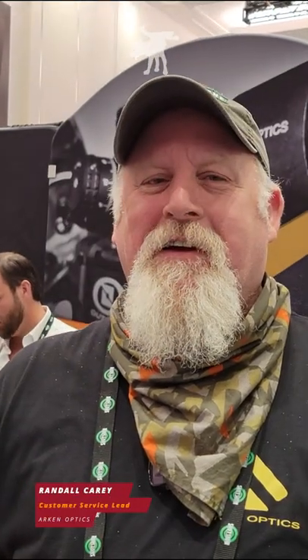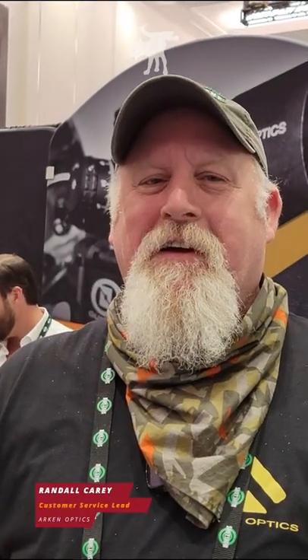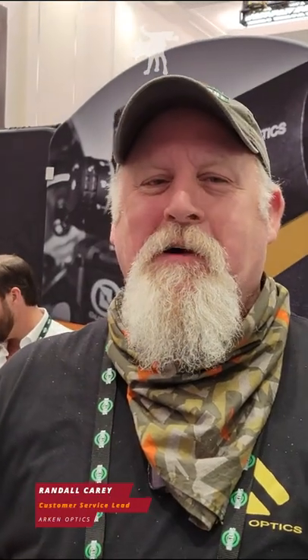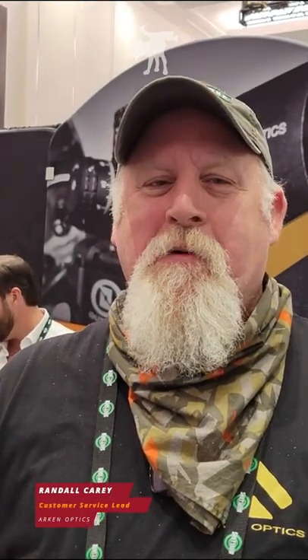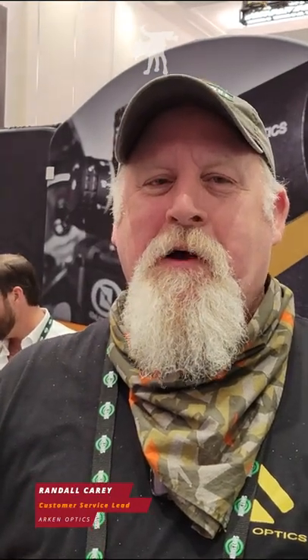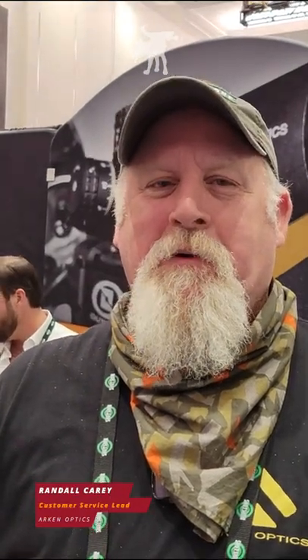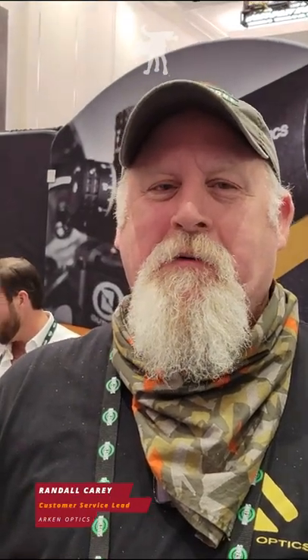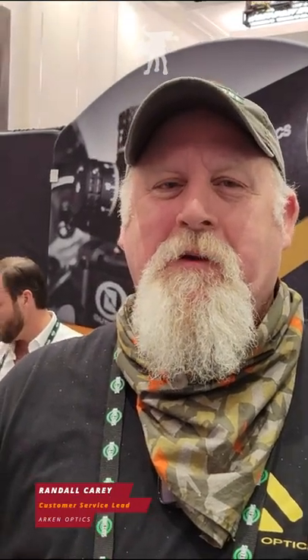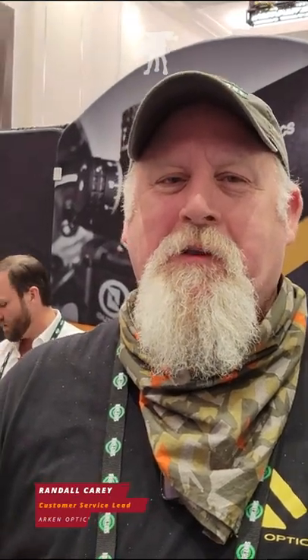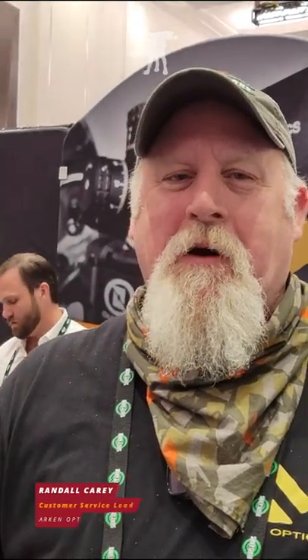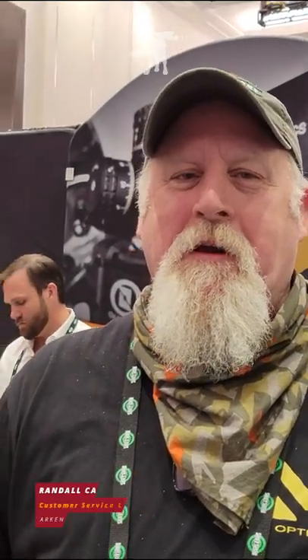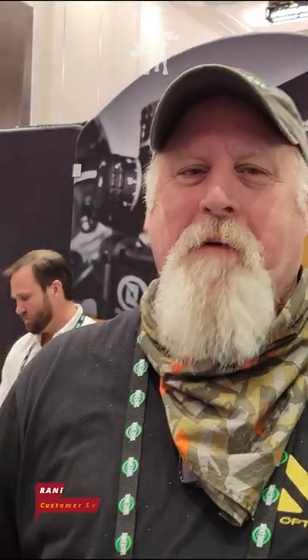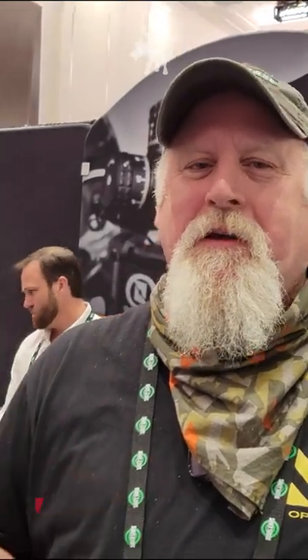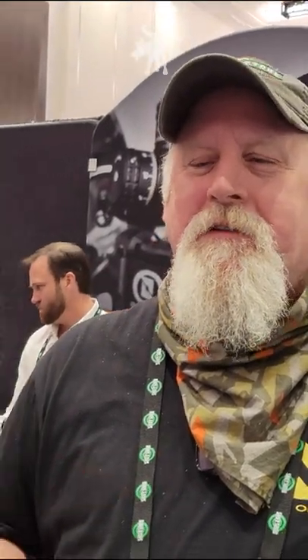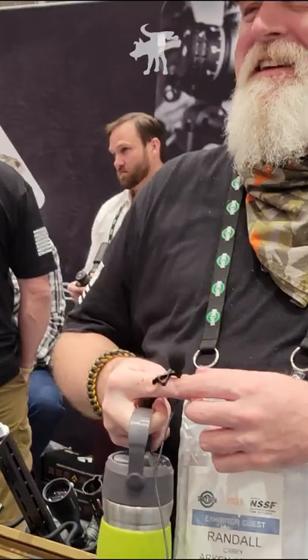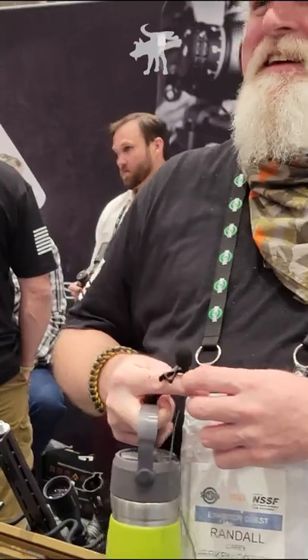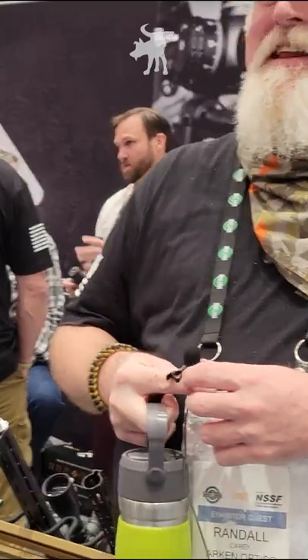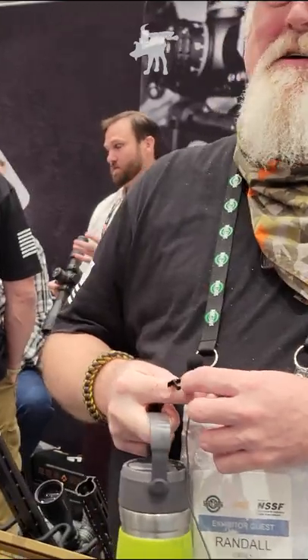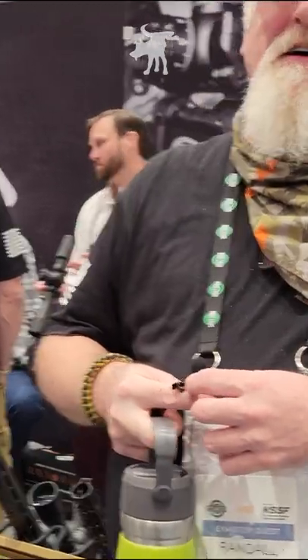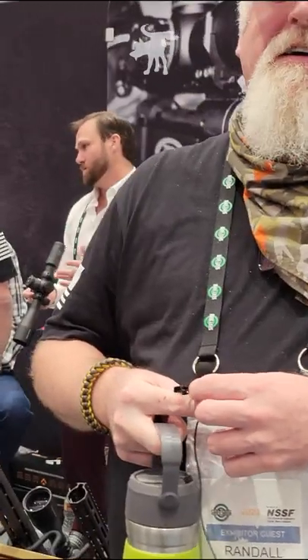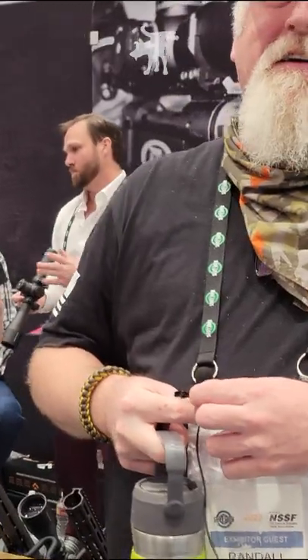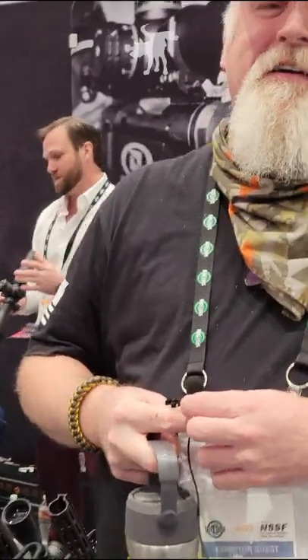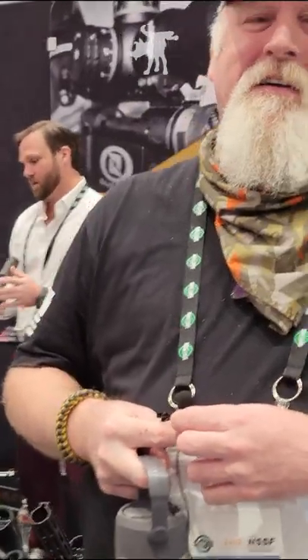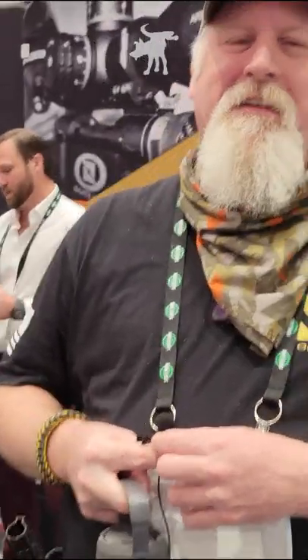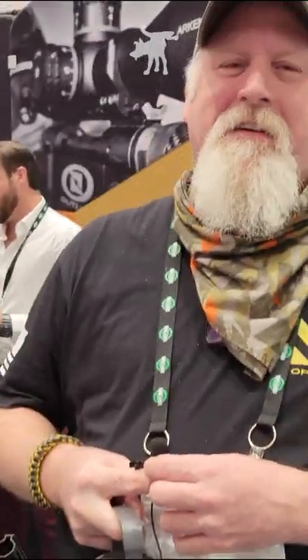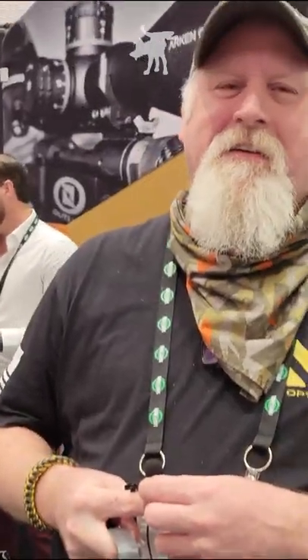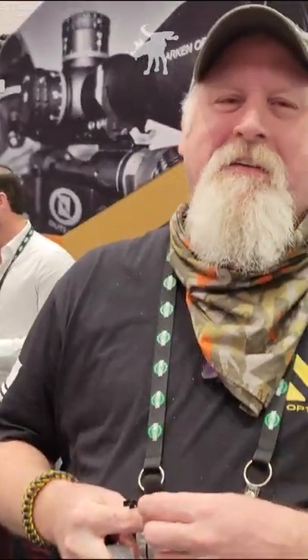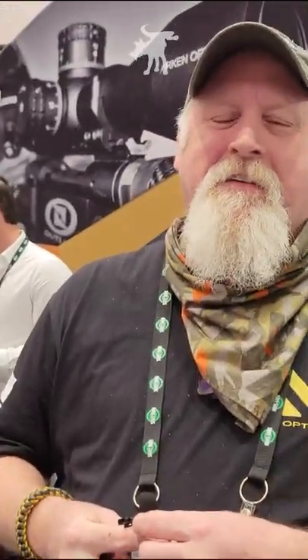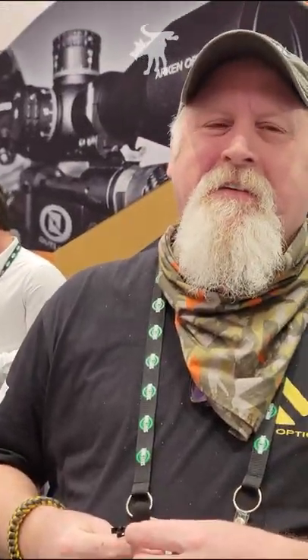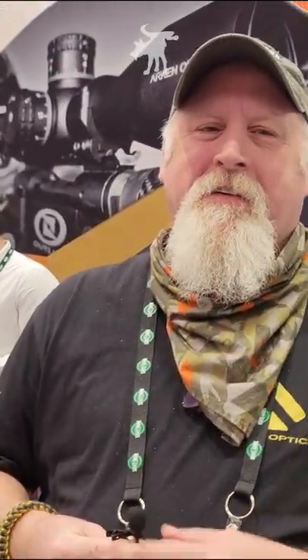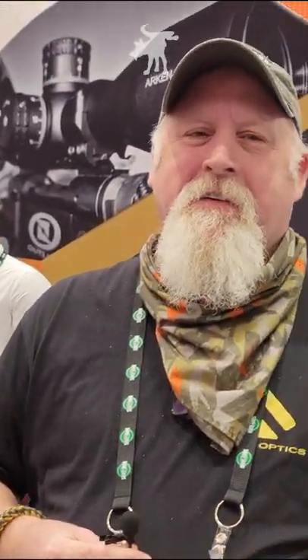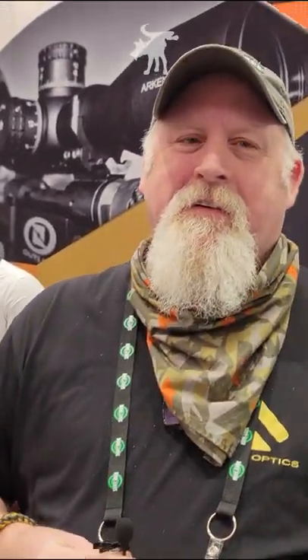Hello, I'm Randall with ArkenOptics. Randall, what do we got here today? What's your new toy?